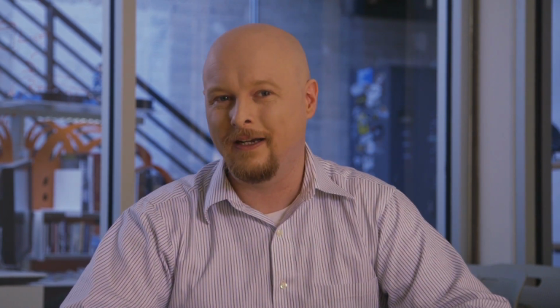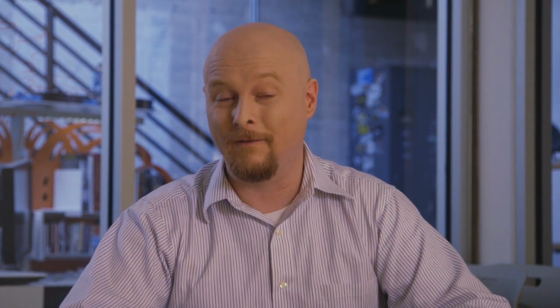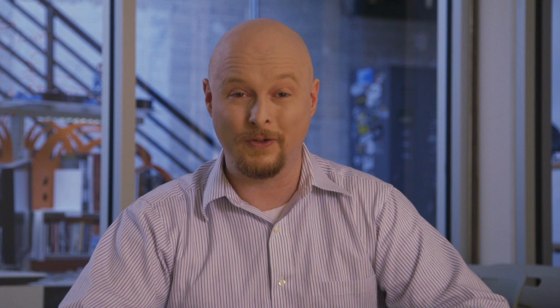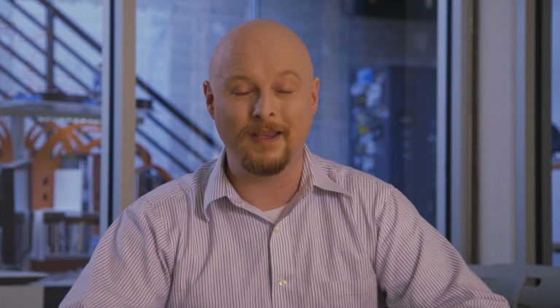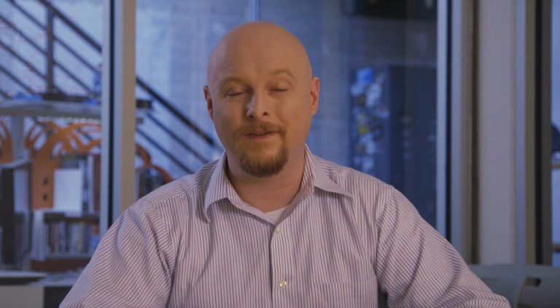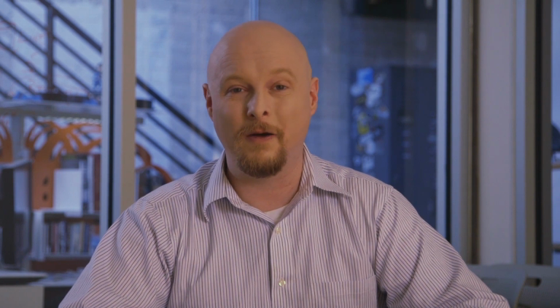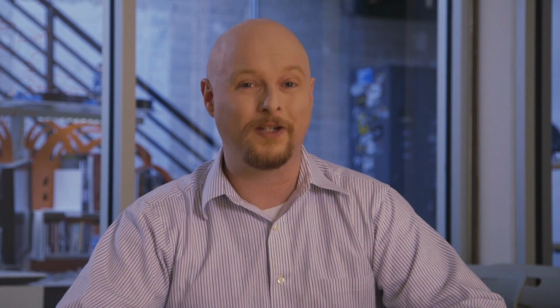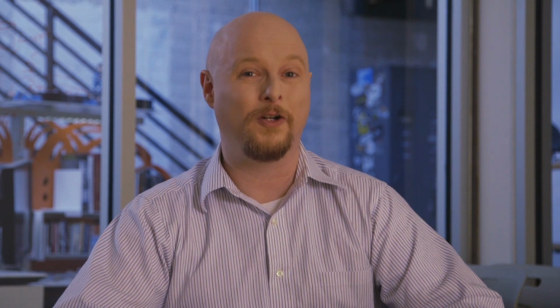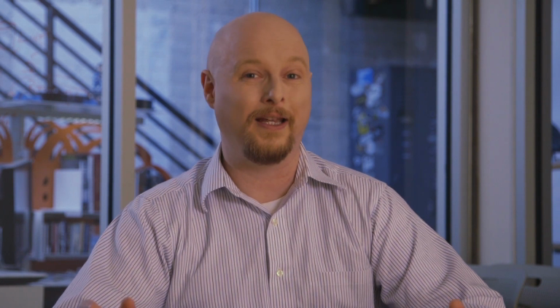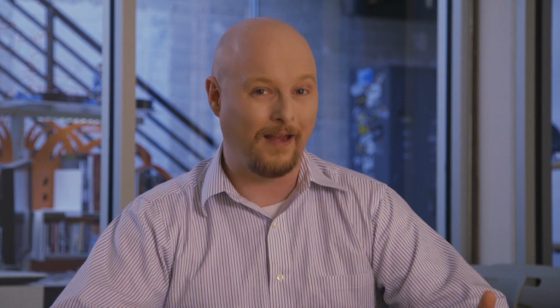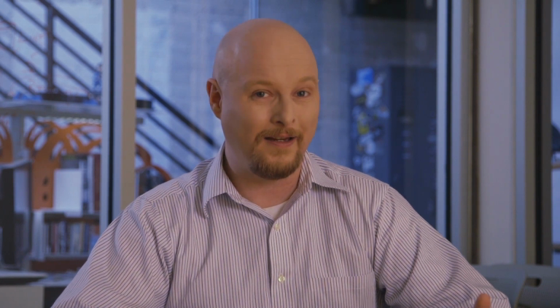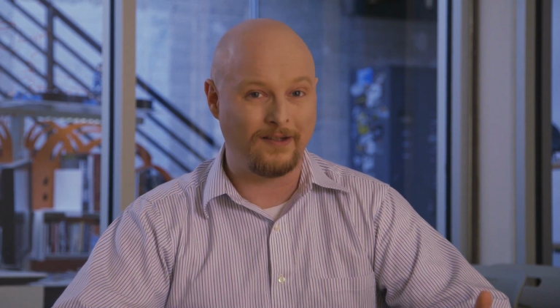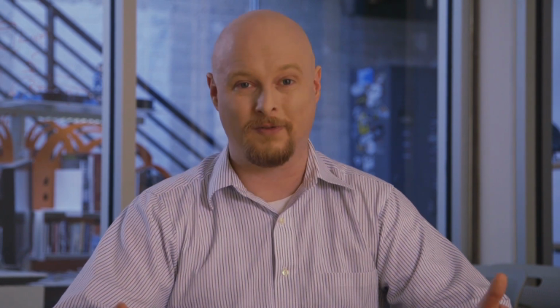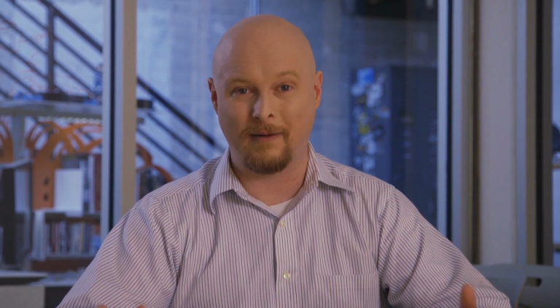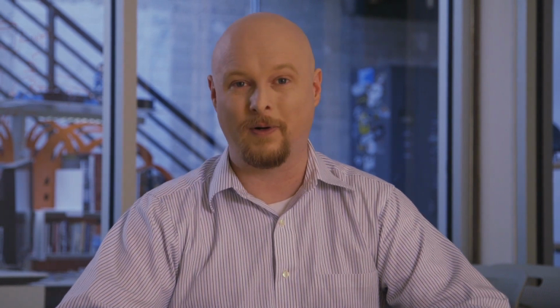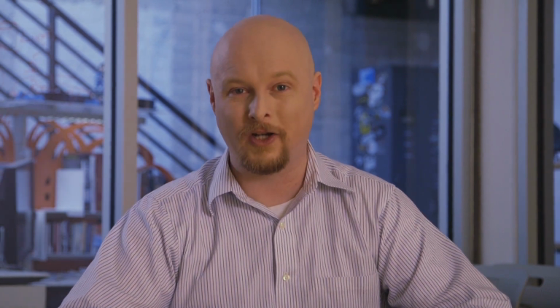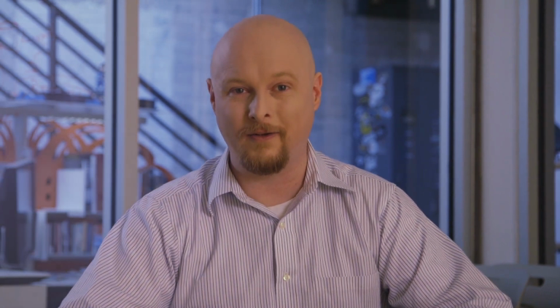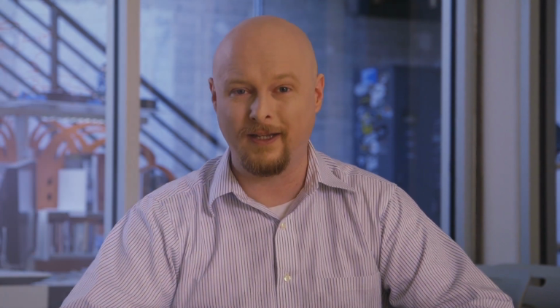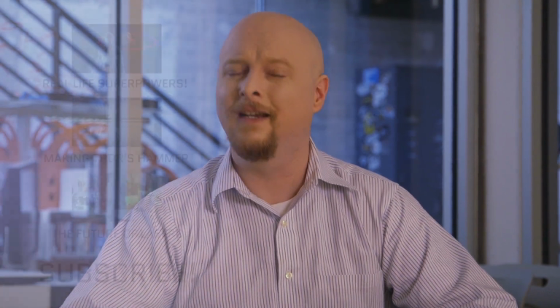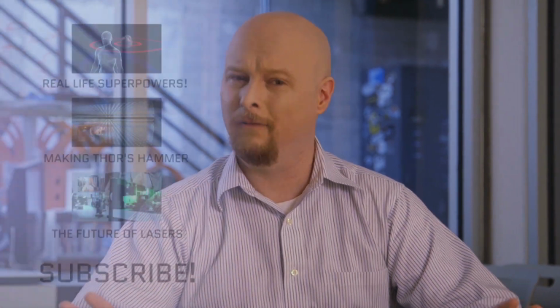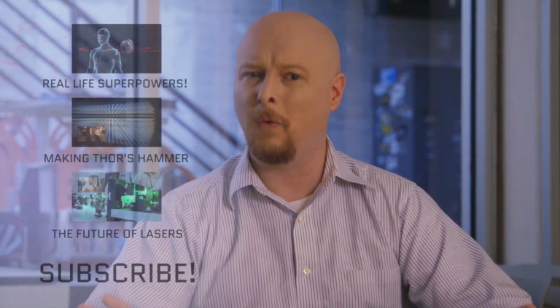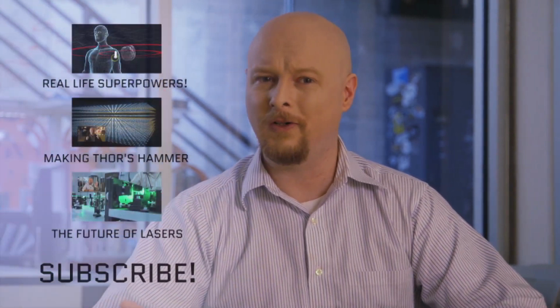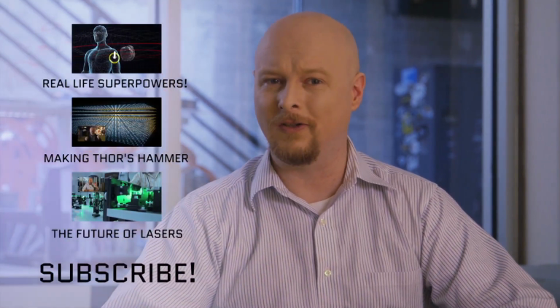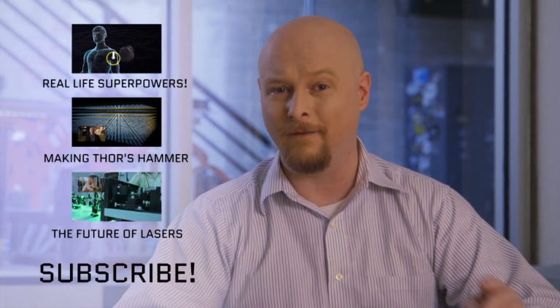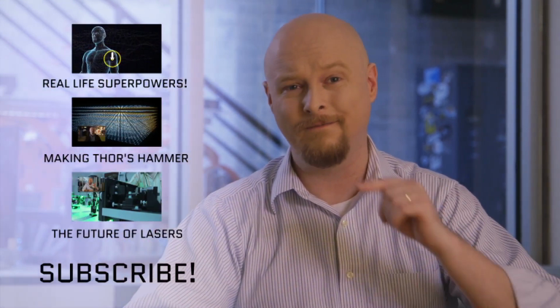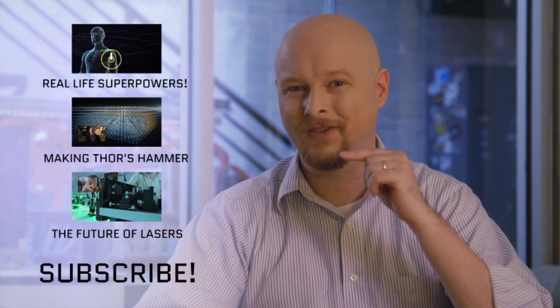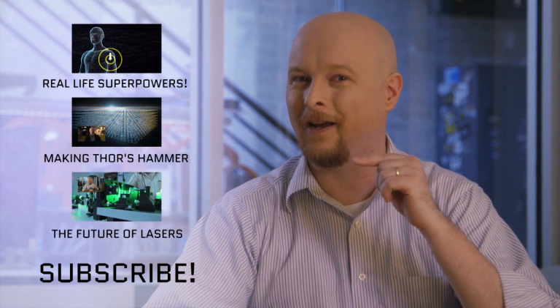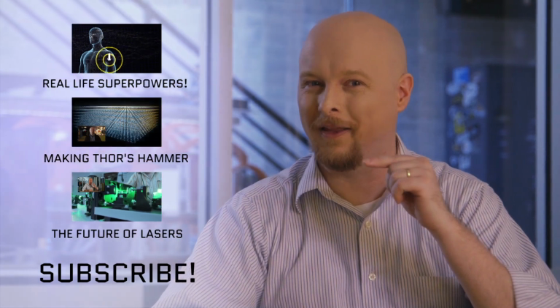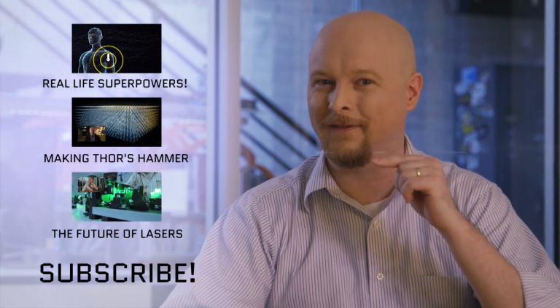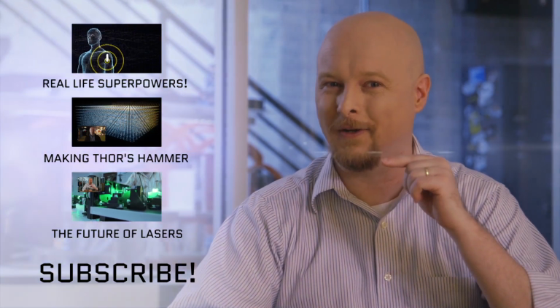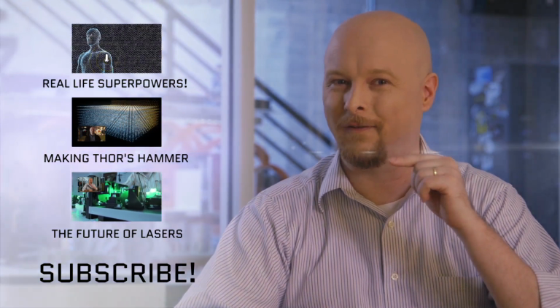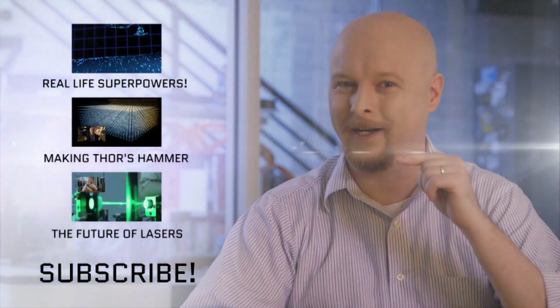If you enjoyed this video, make sure you hit like and subscribe to our channel, then reward yourself — check out one of these videos over here.